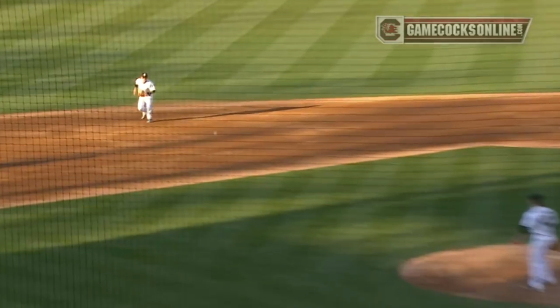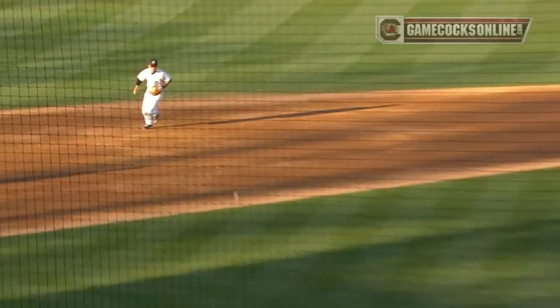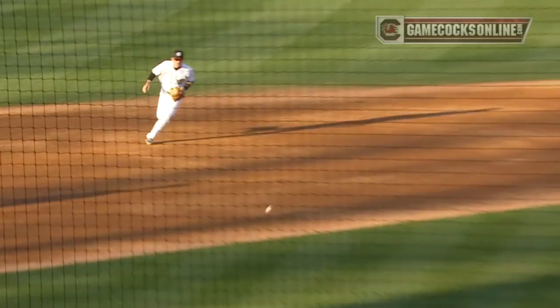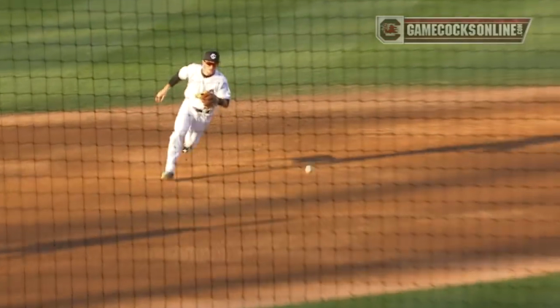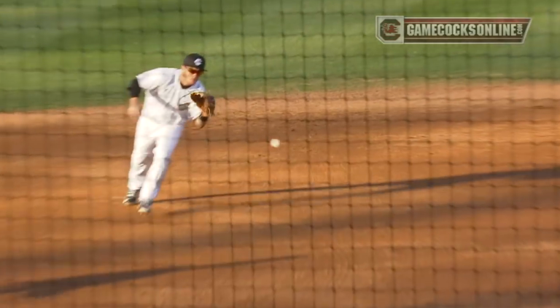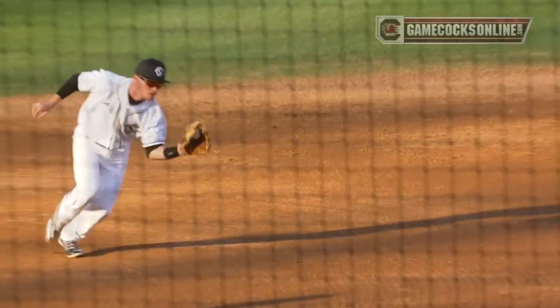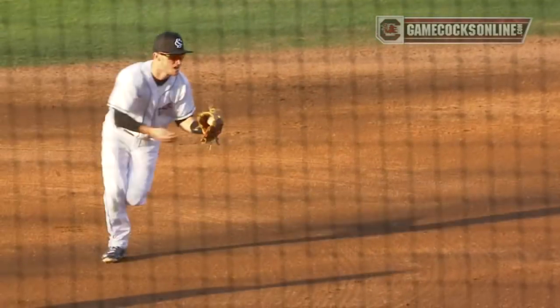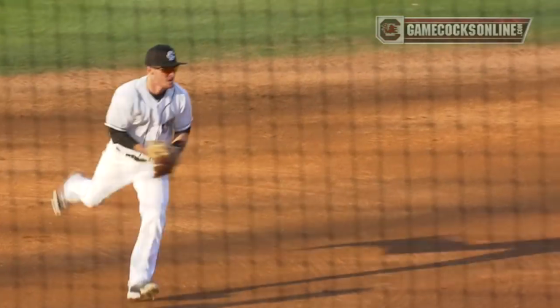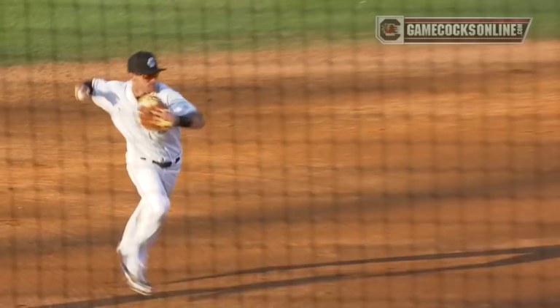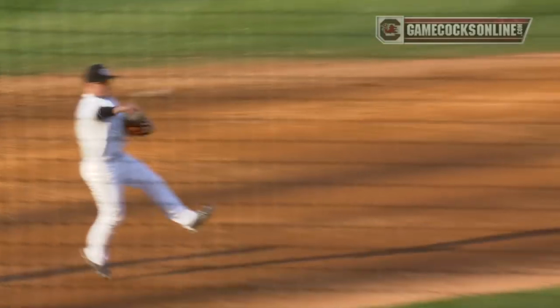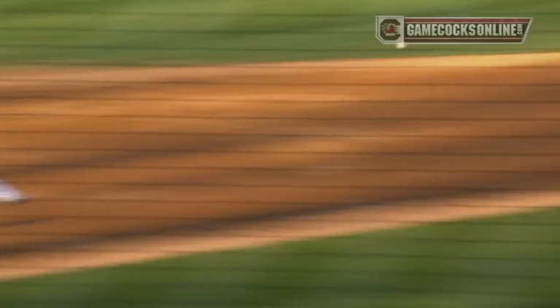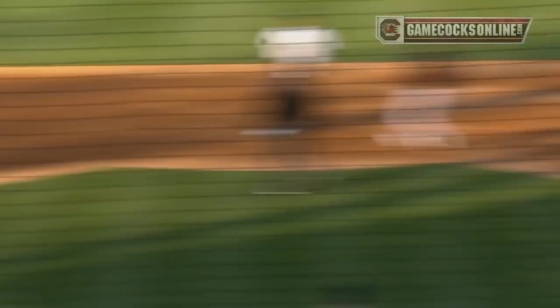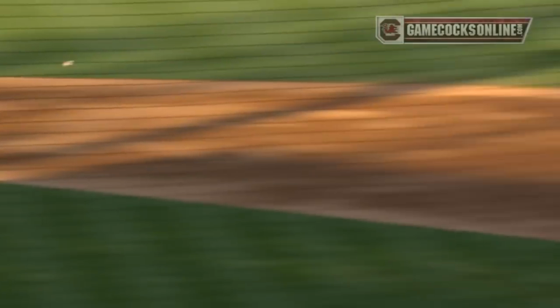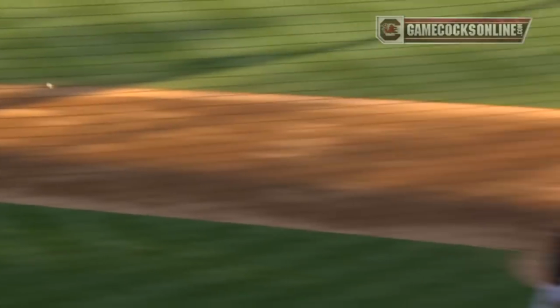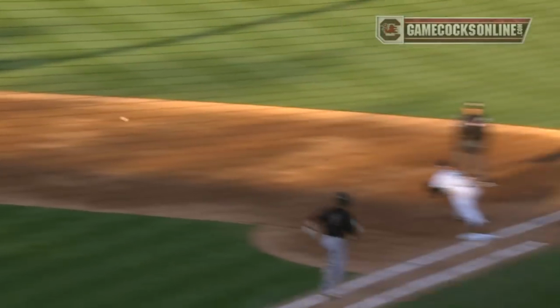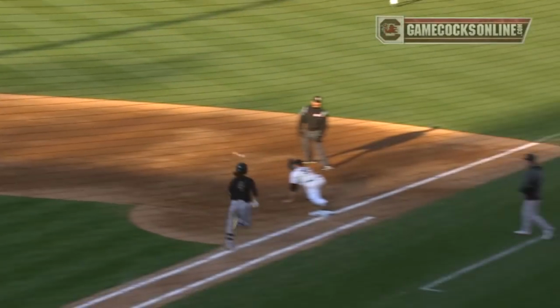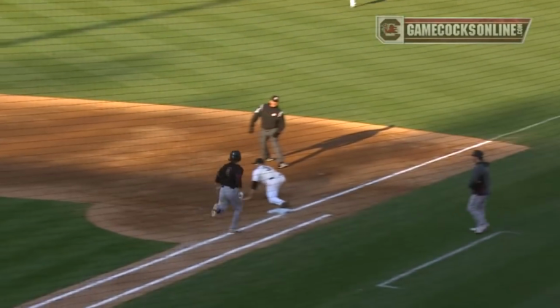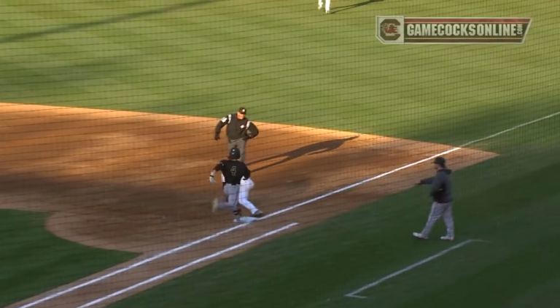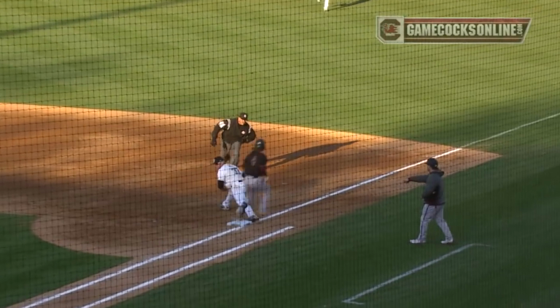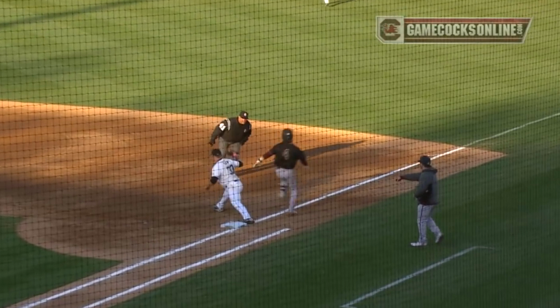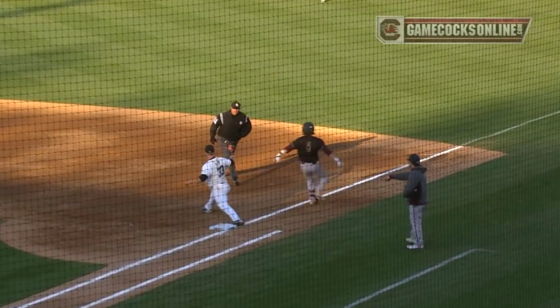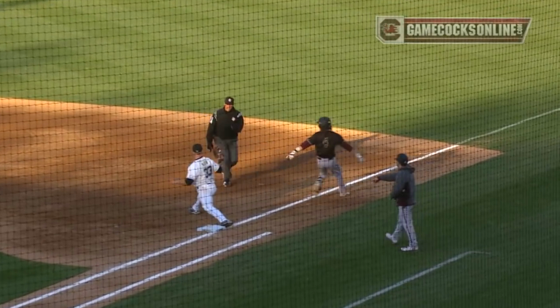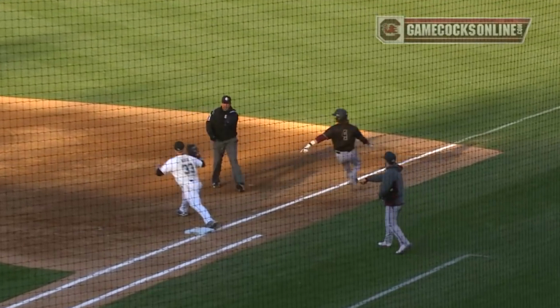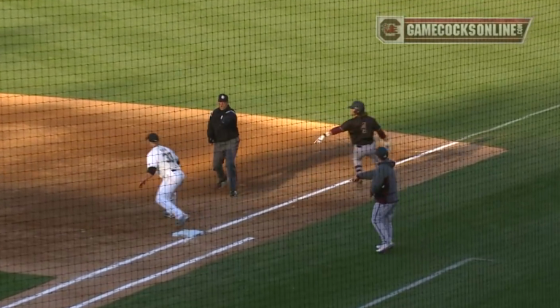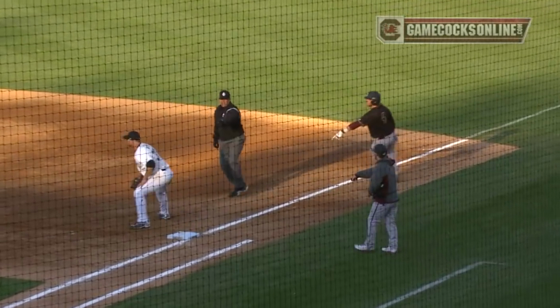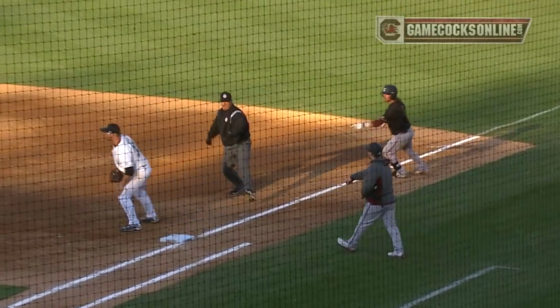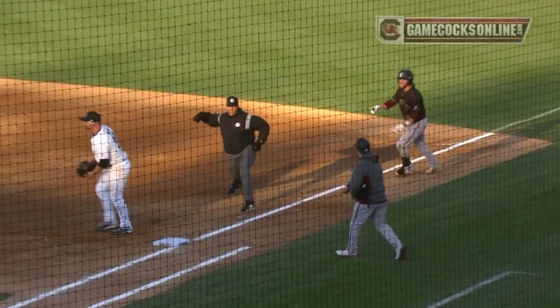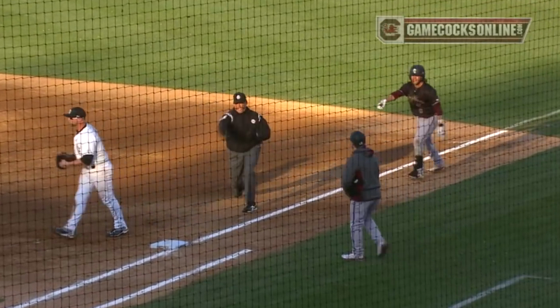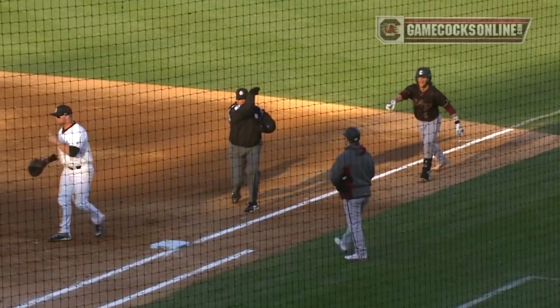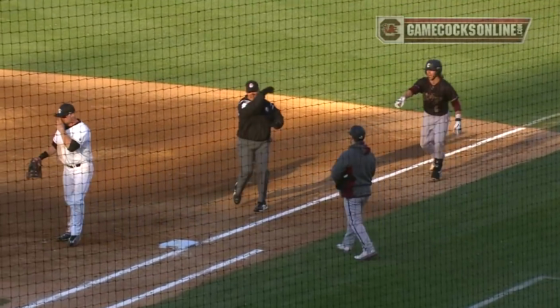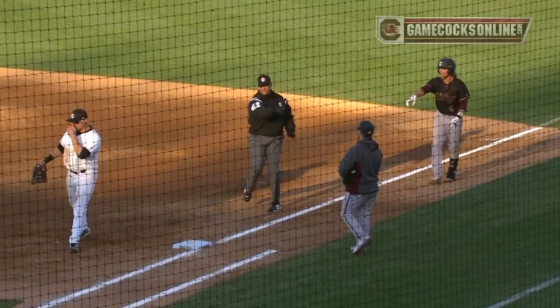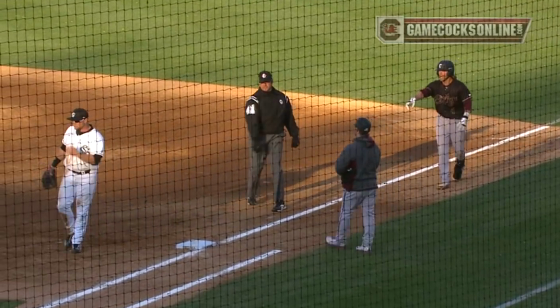There's a chopper hit to Mooney. He throws across his body. Did Martin get his foot back on the bag? Wow, he did.